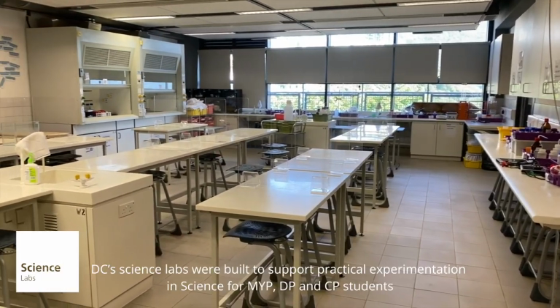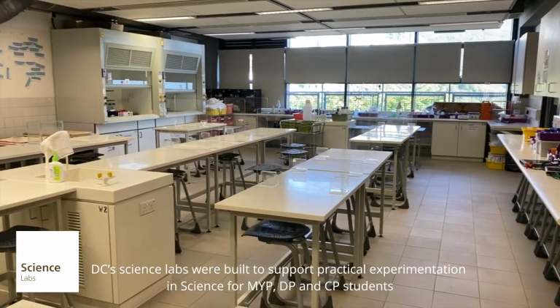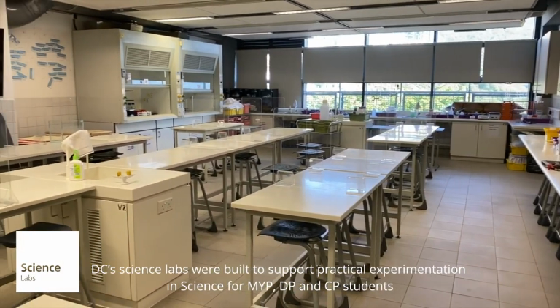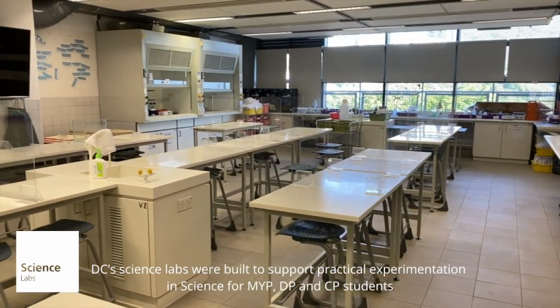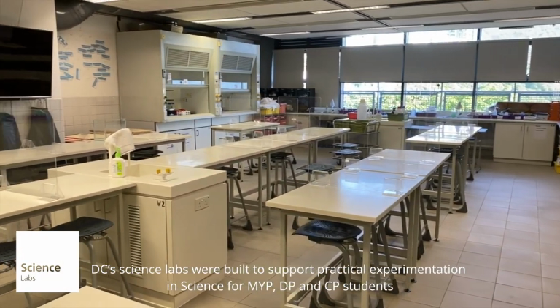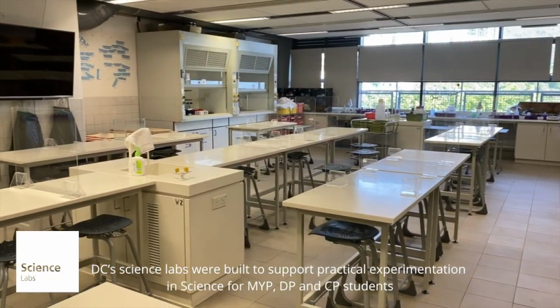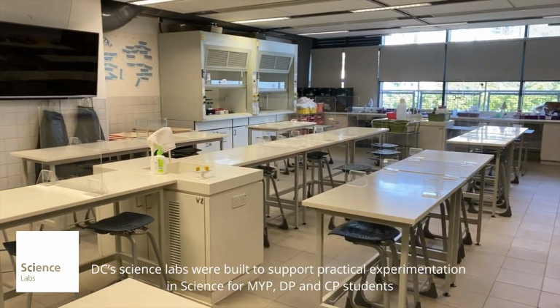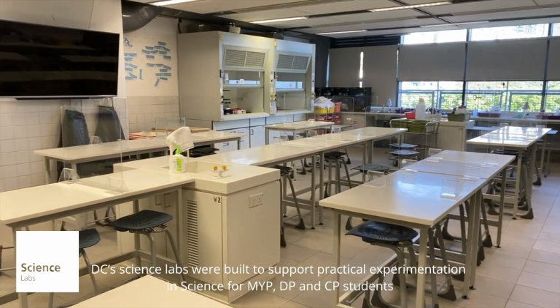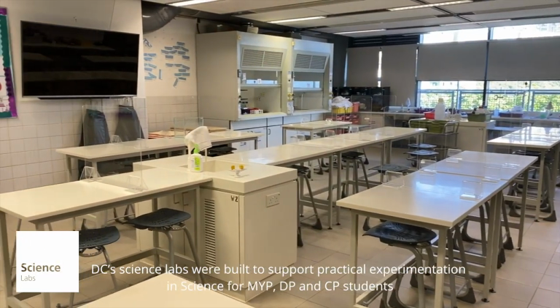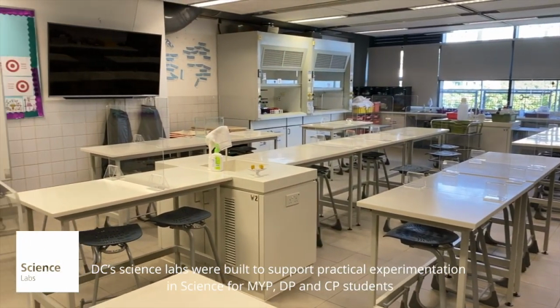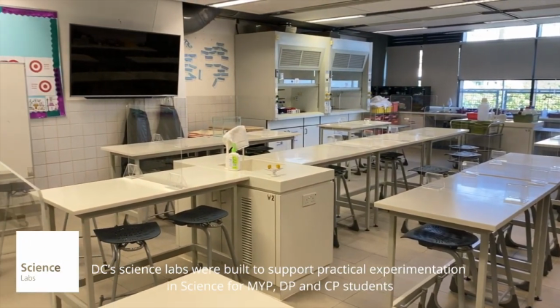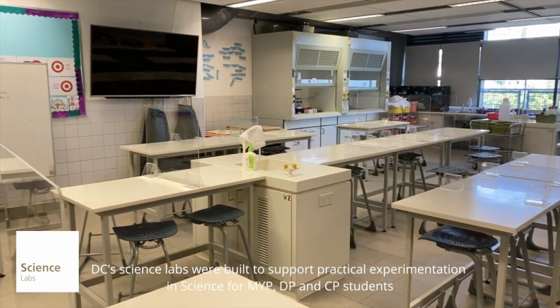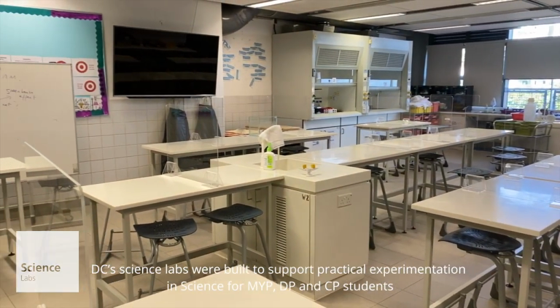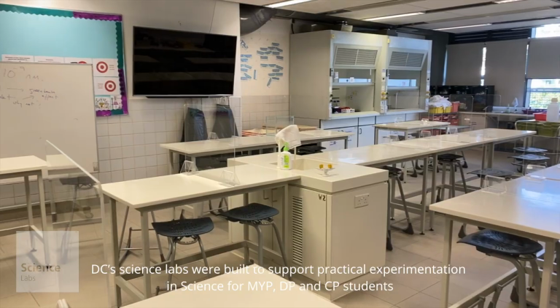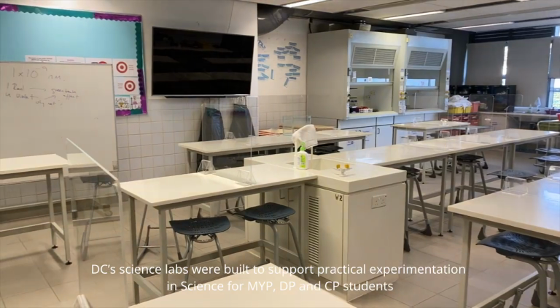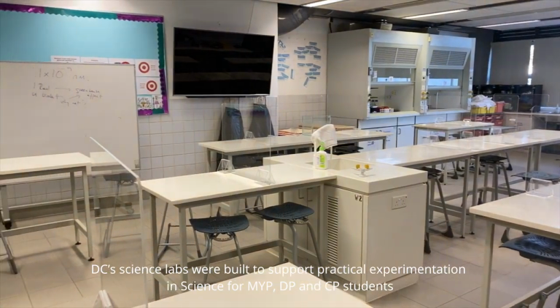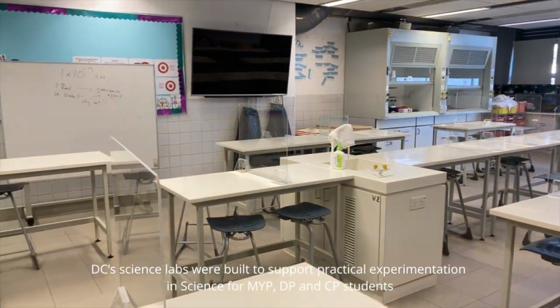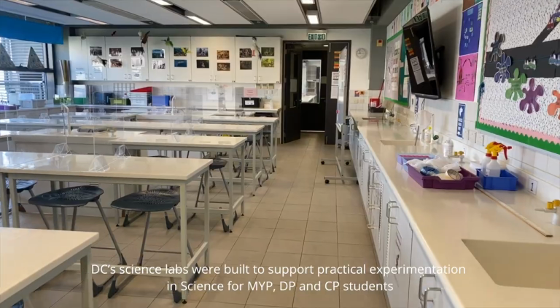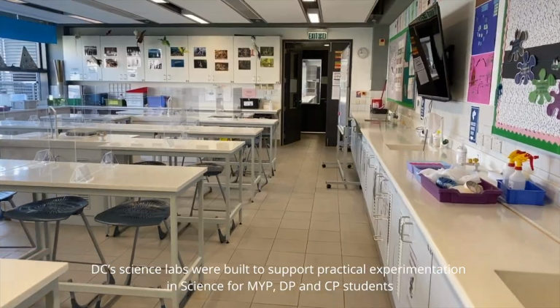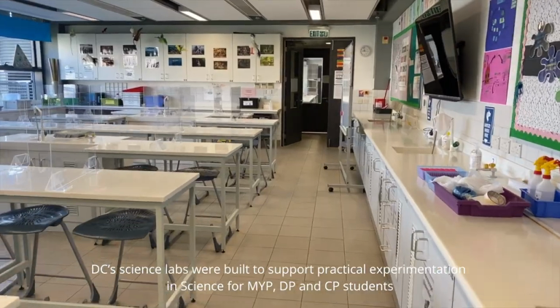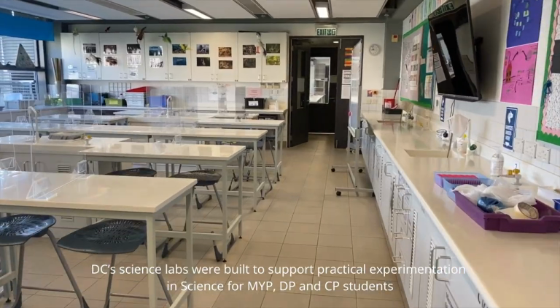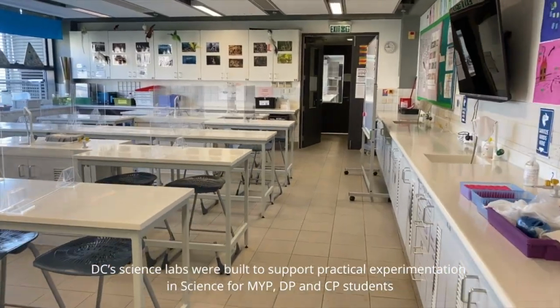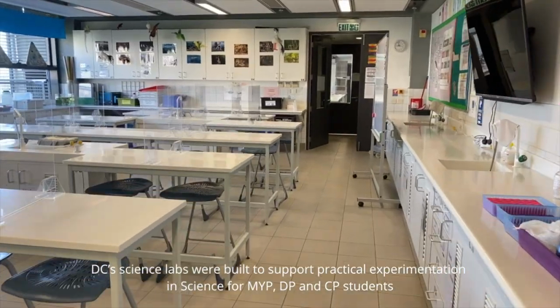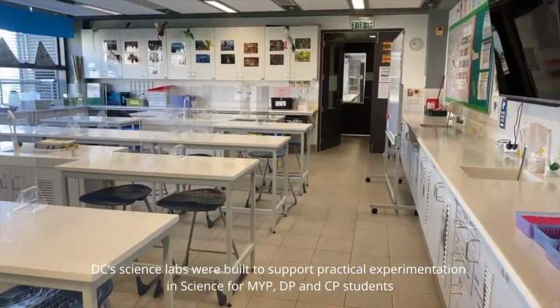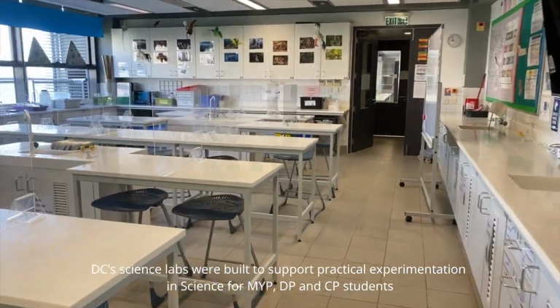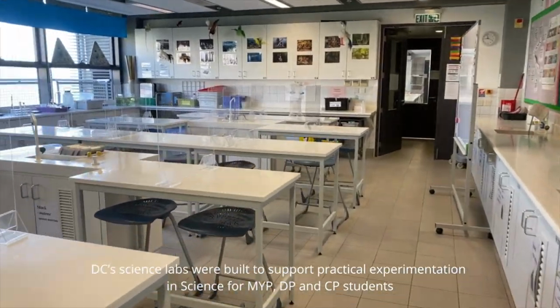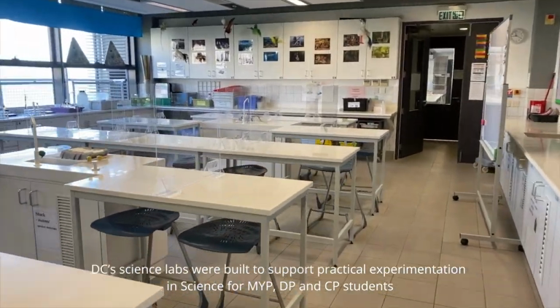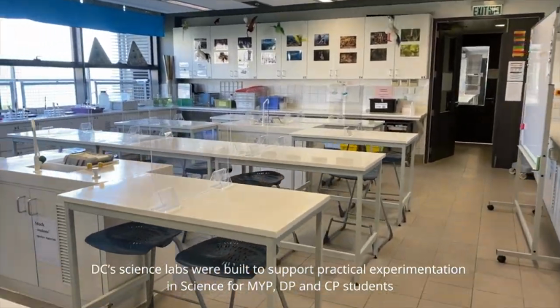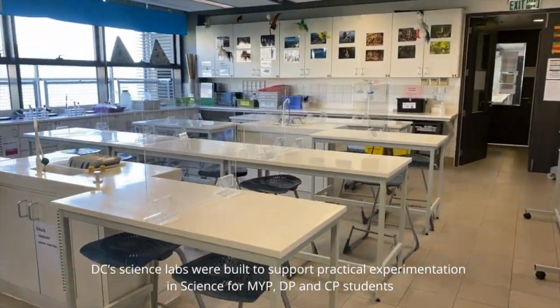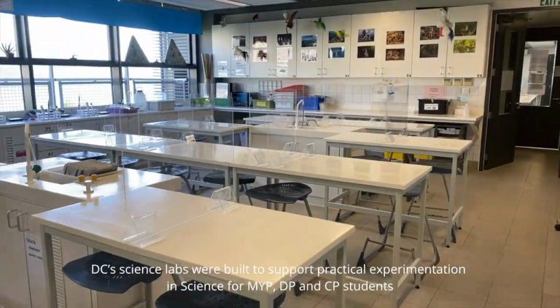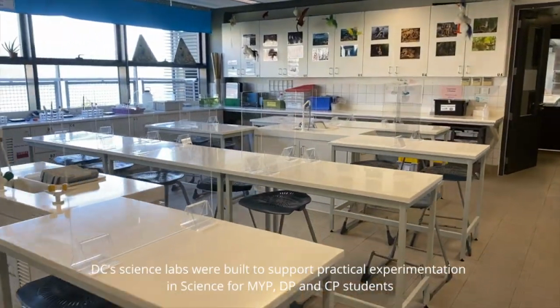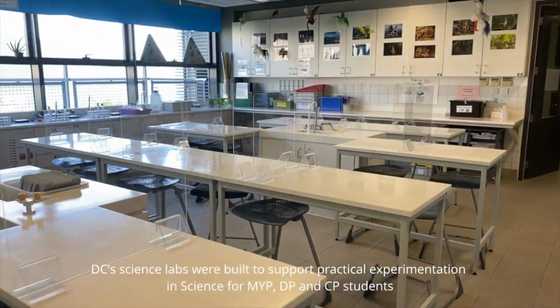DC's science labs were built to support practical experimentation in science for MYP, DP, and CP students.